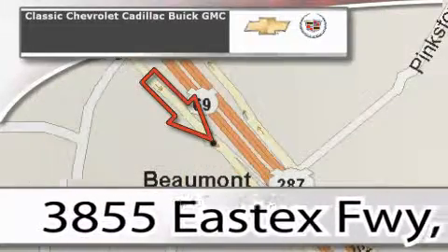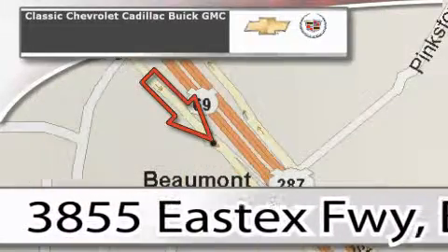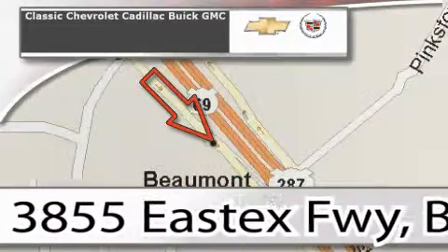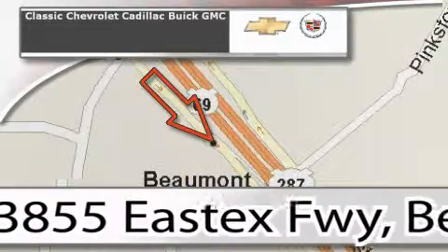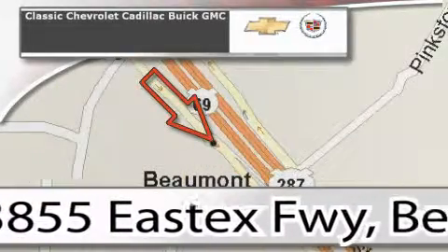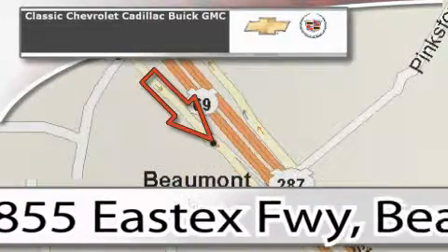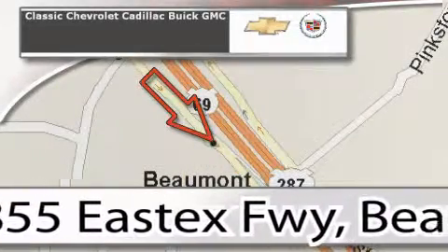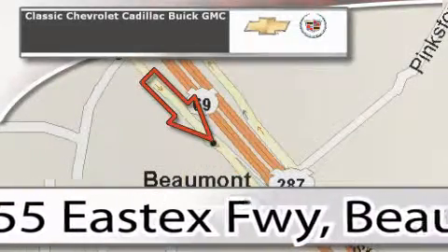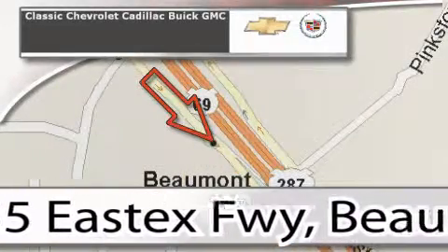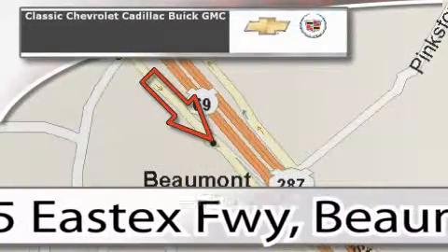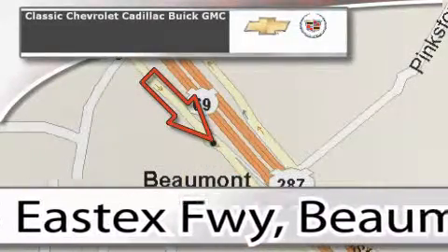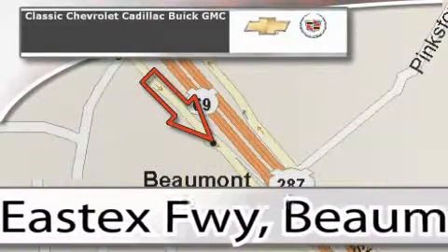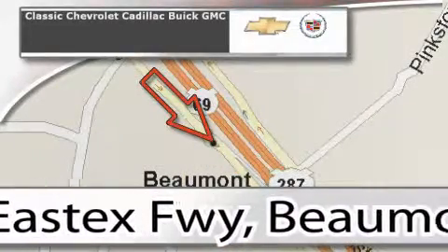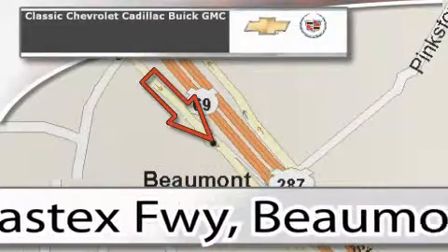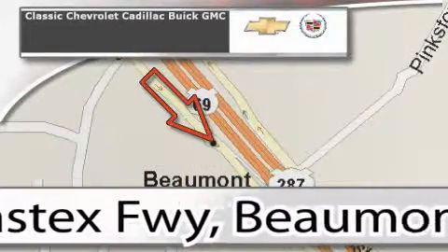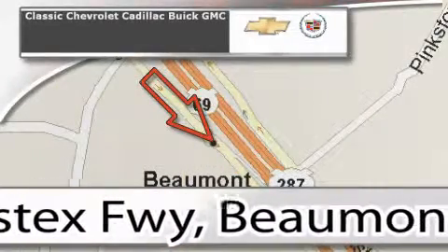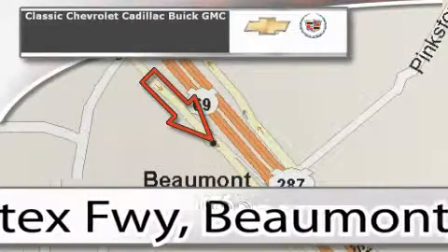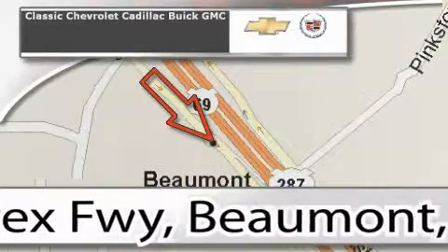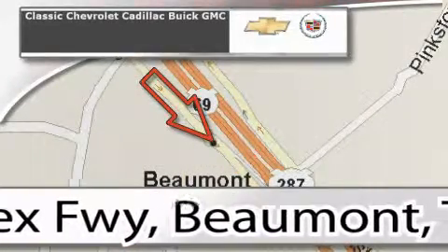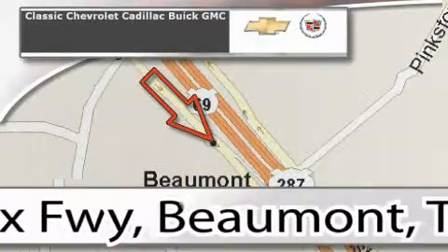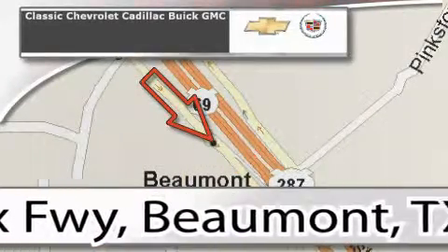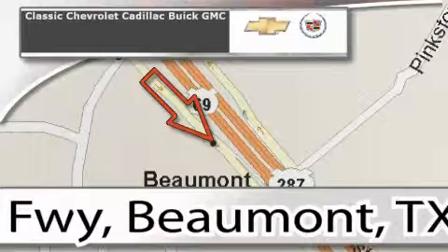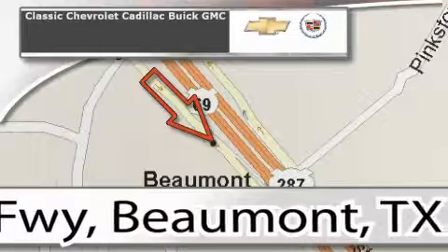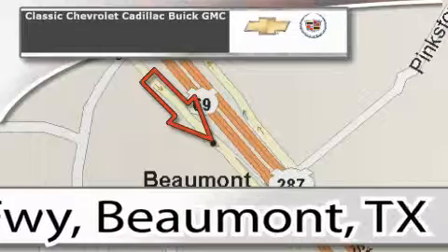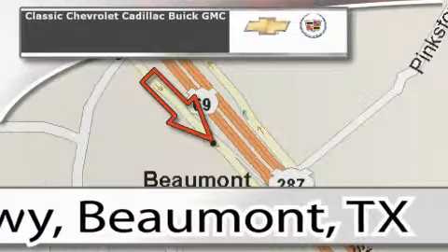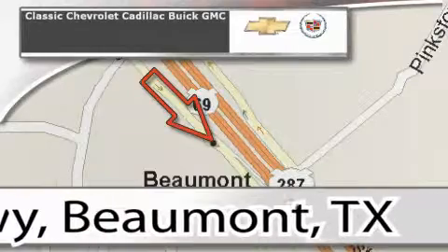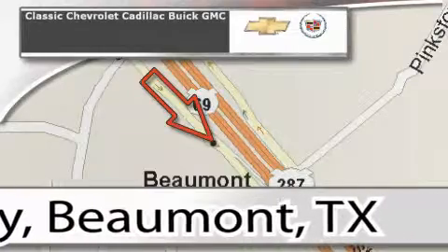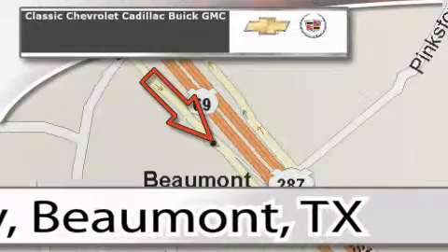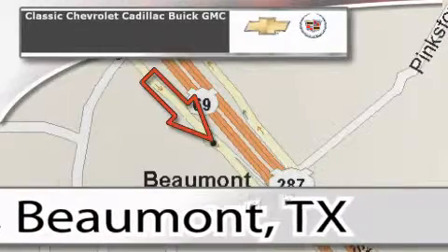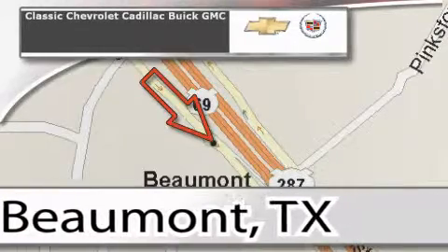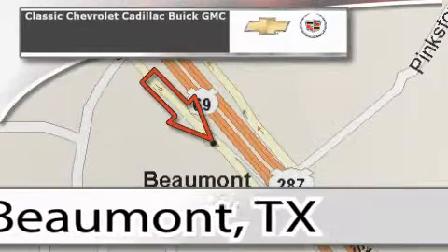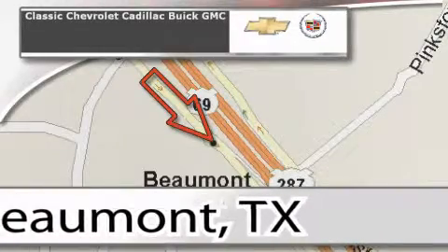Visit us on the web at ClassicChevroletBeaumont.com, your favorite hometown dealer.